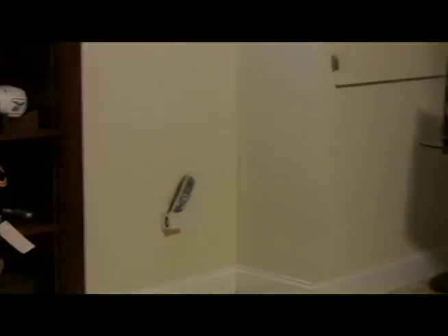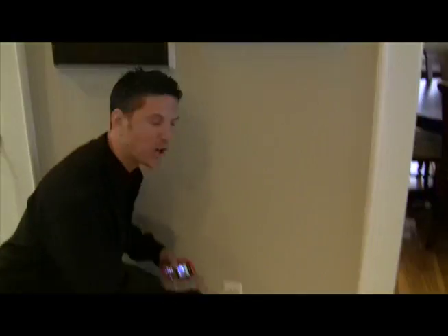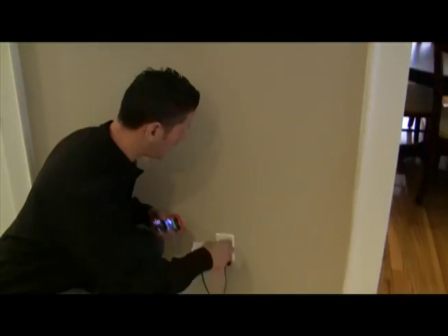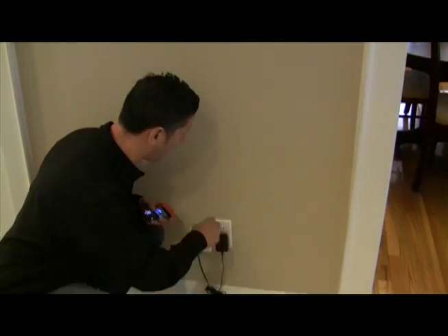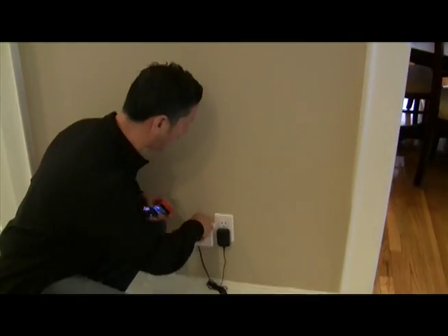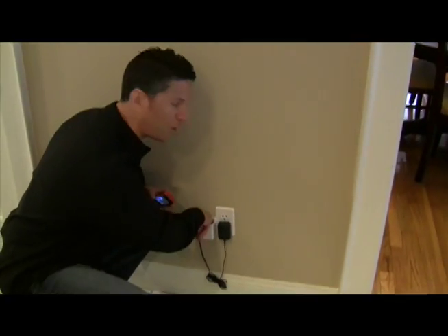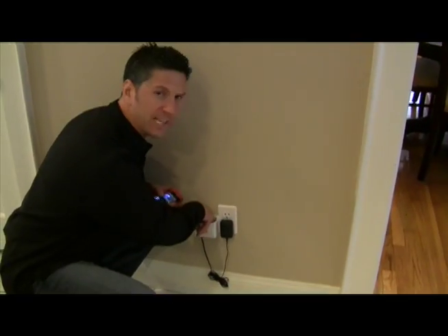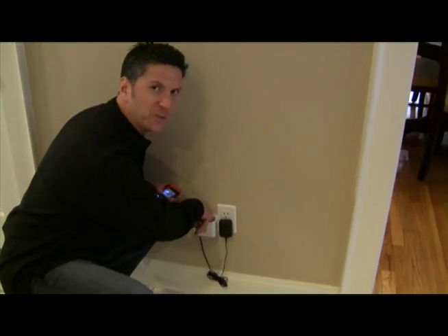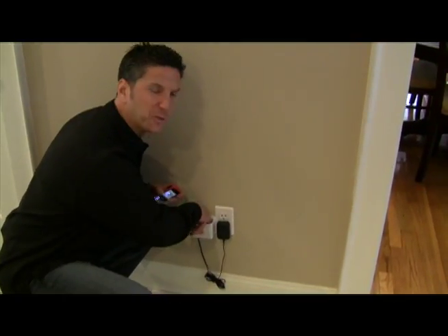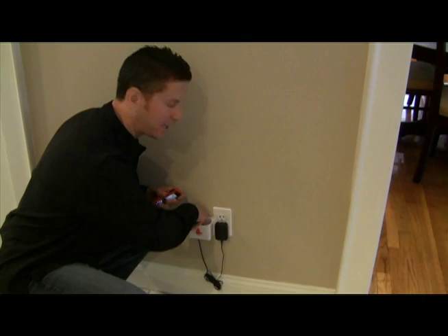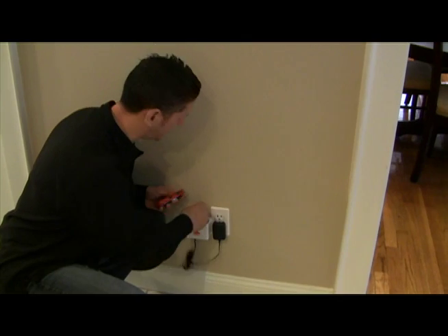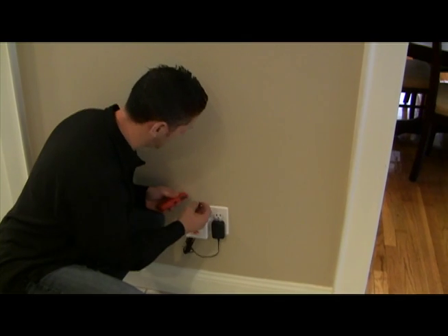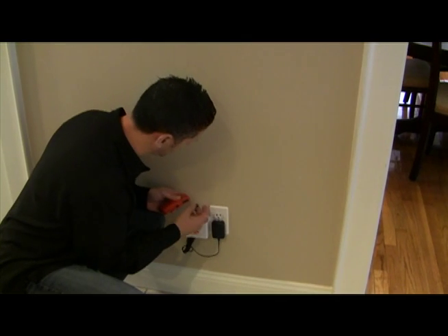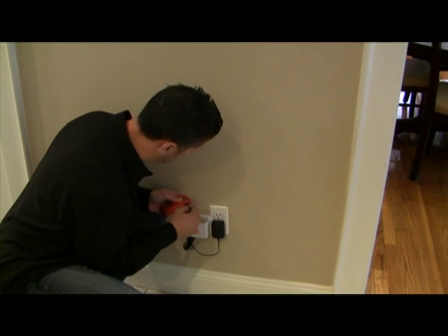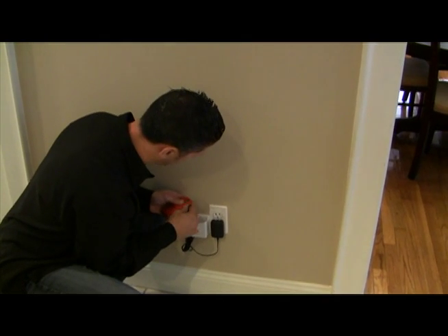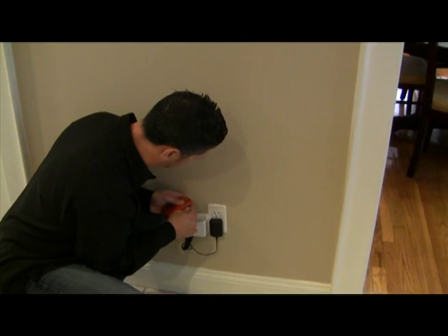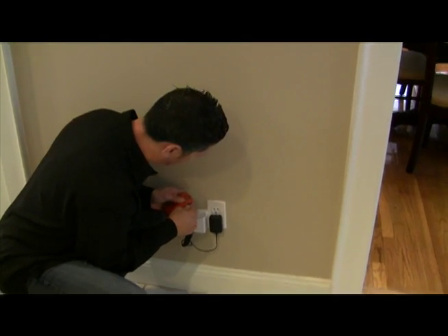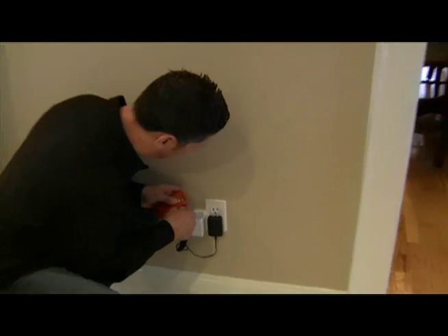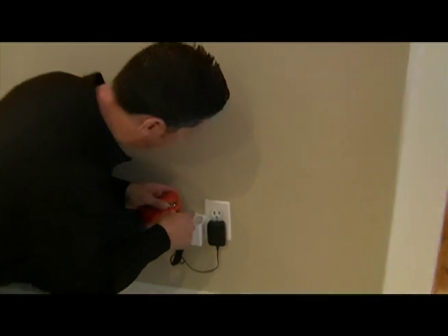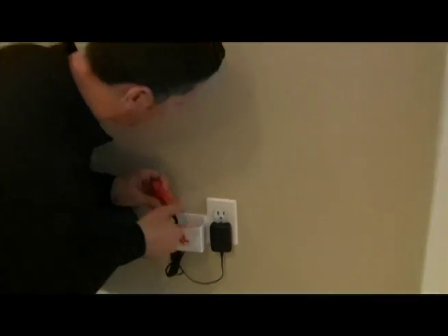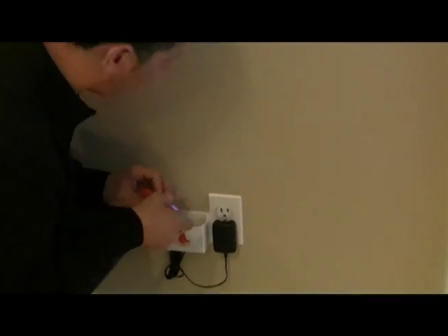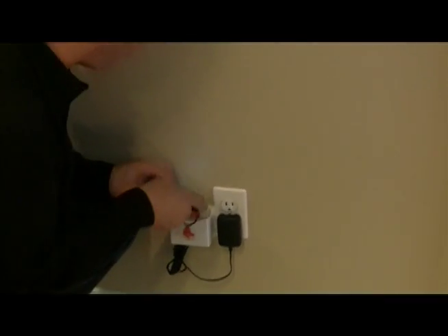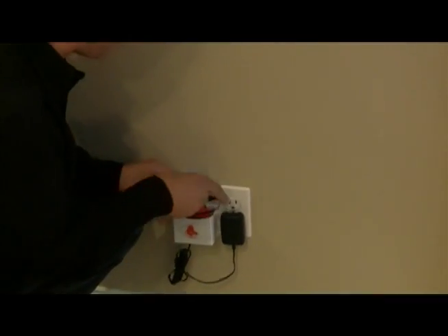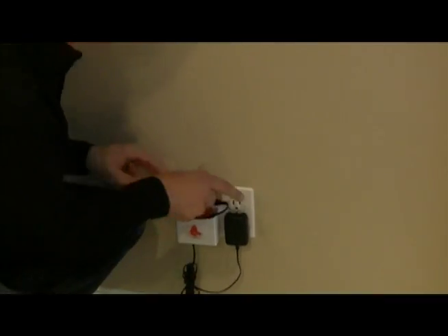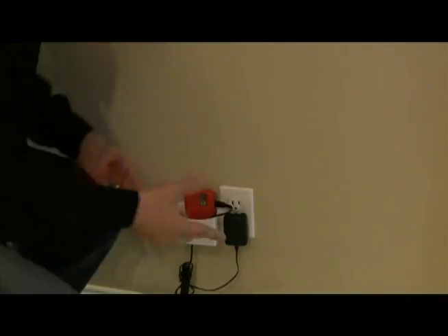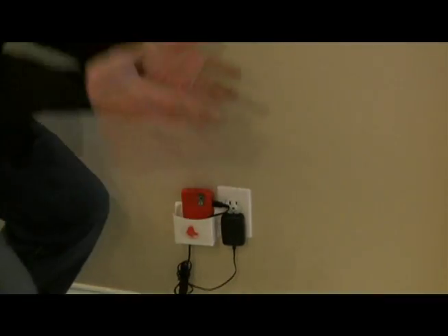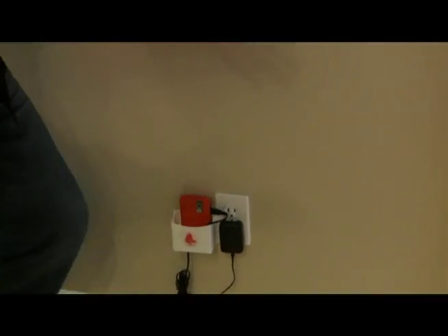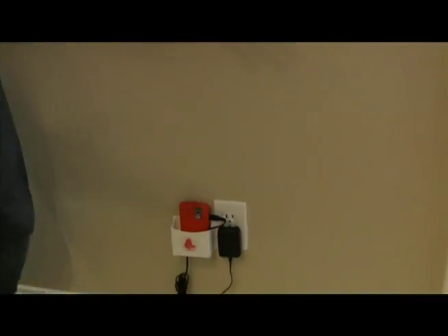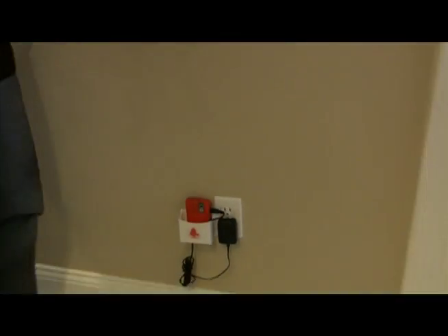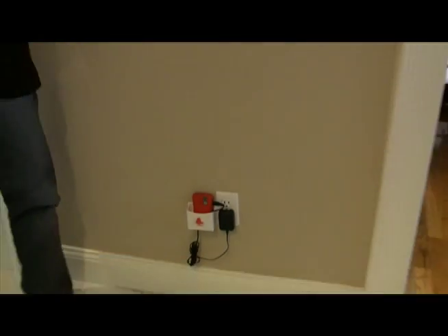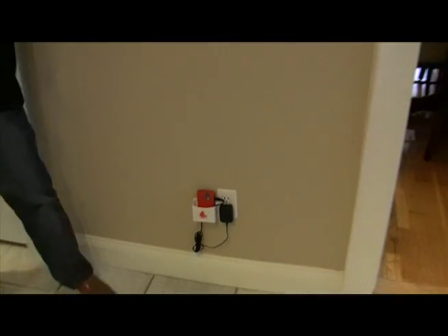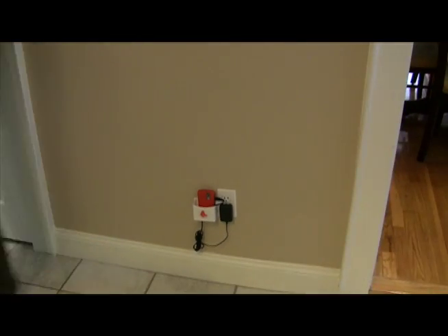The Socket Pocket only takes two seconds to use. Plug it in, walk away. Simple as that.